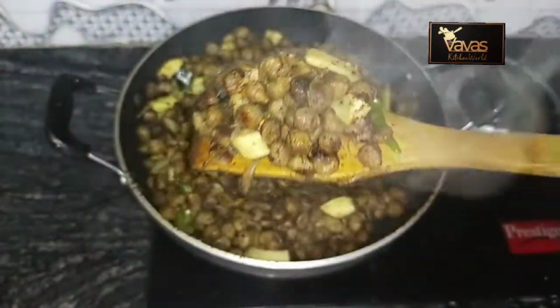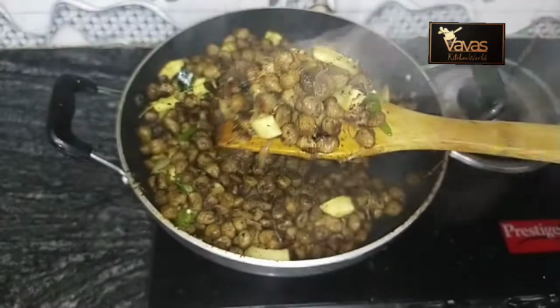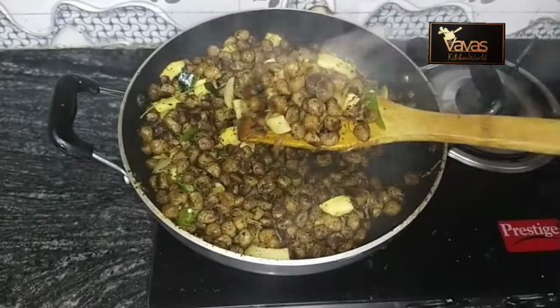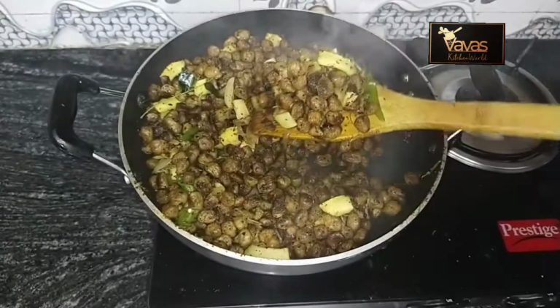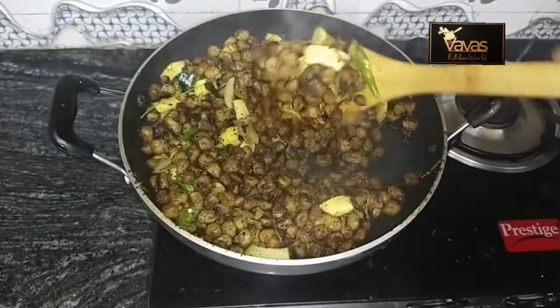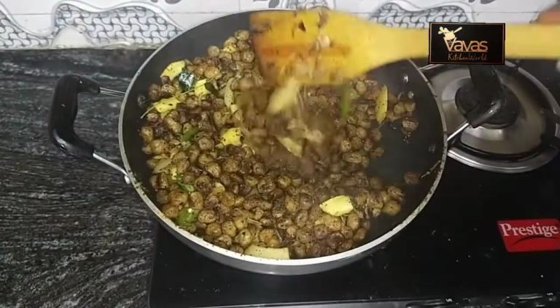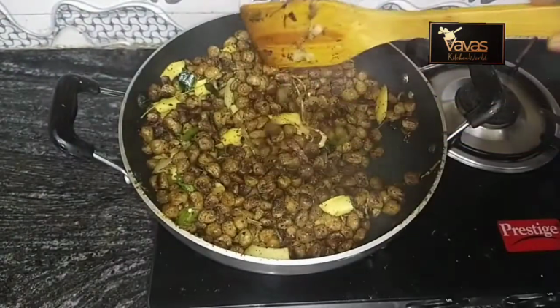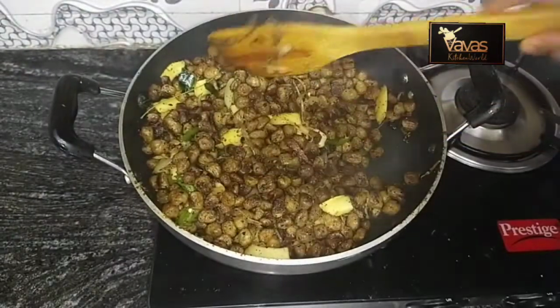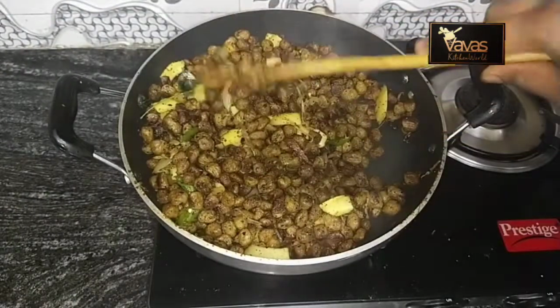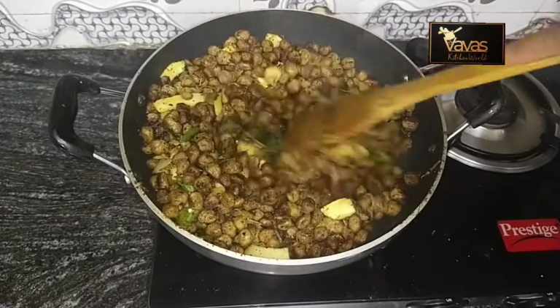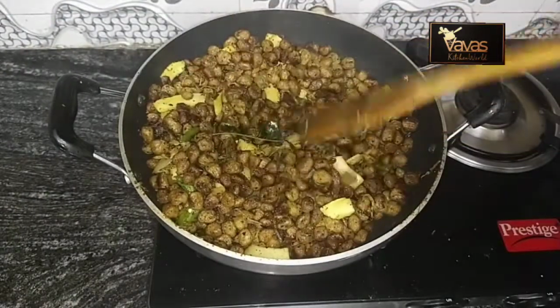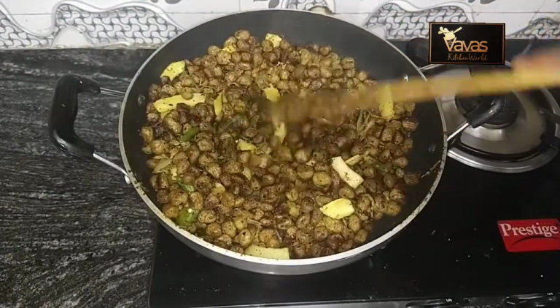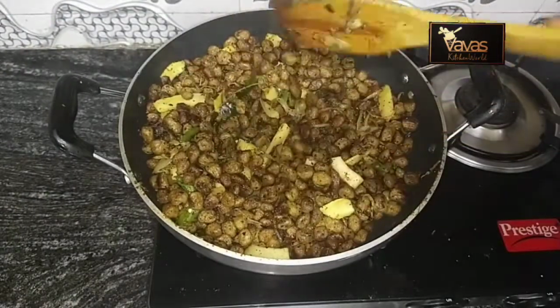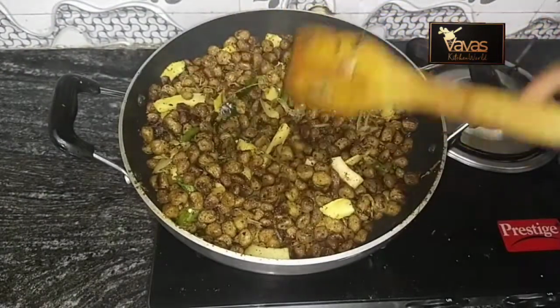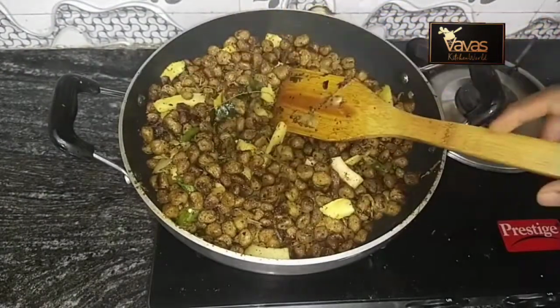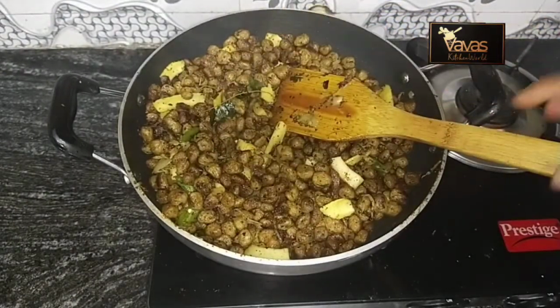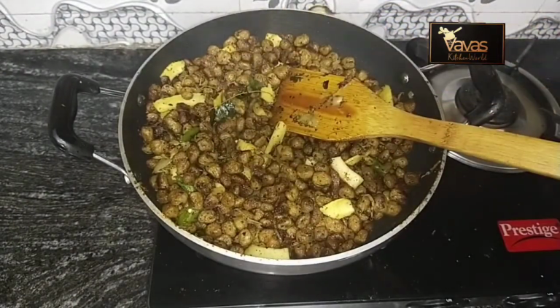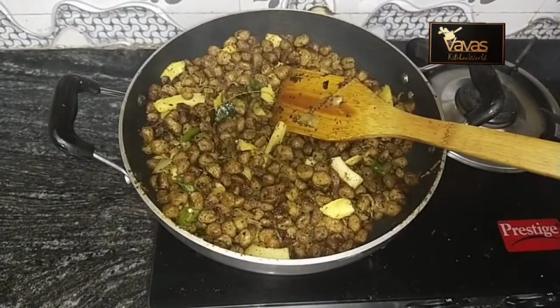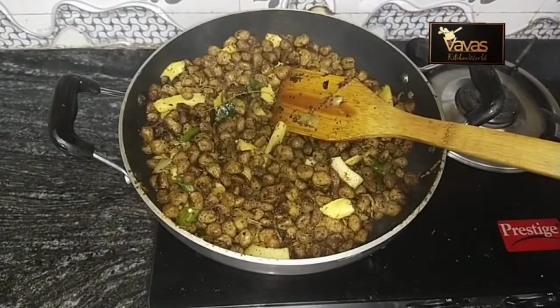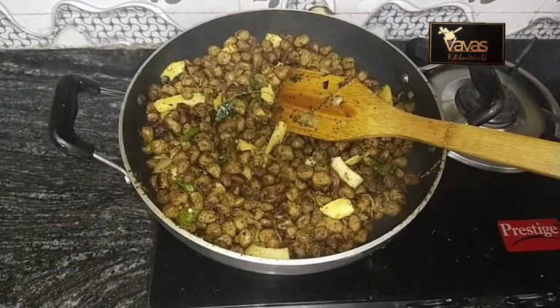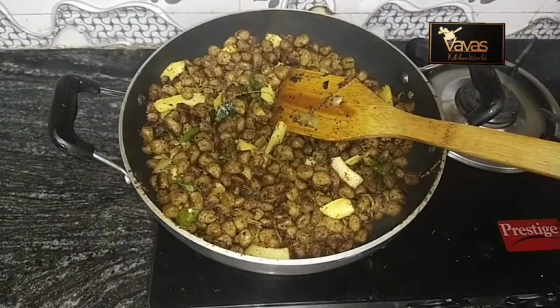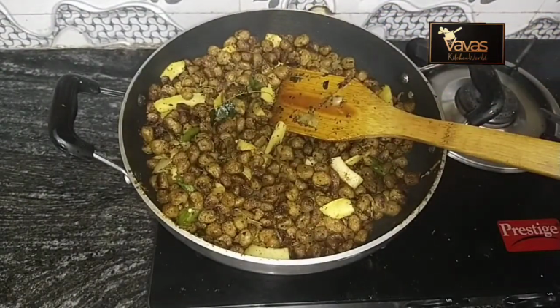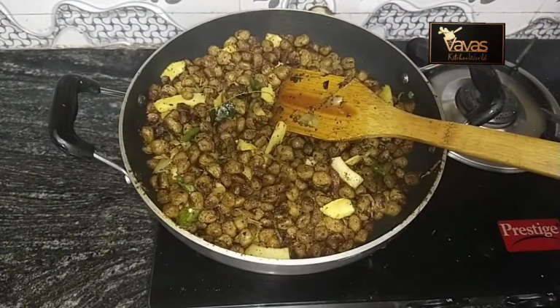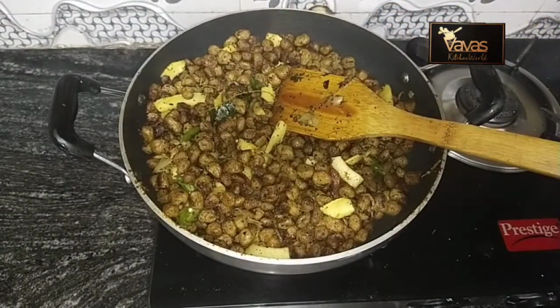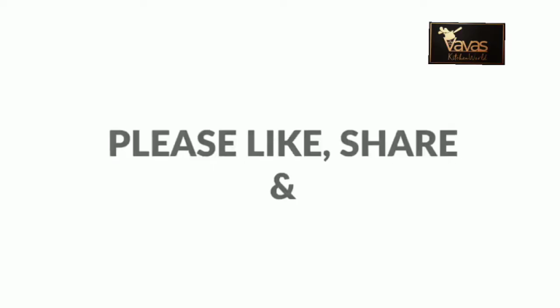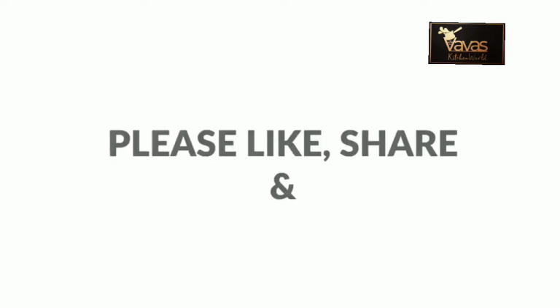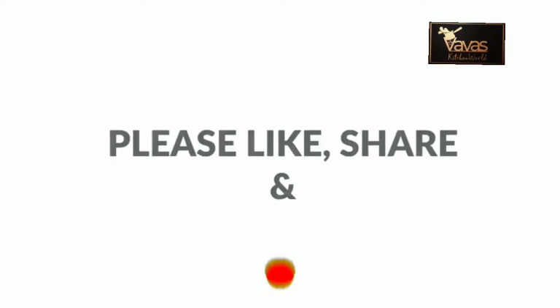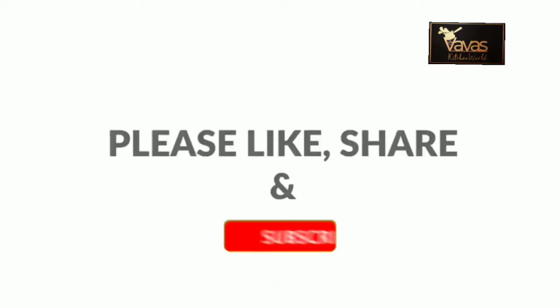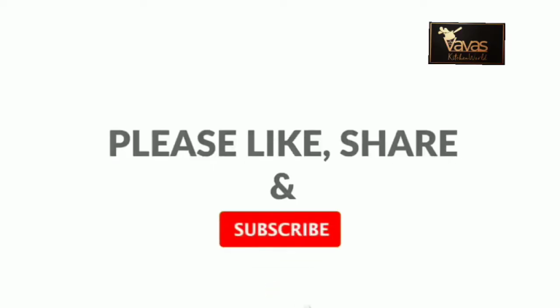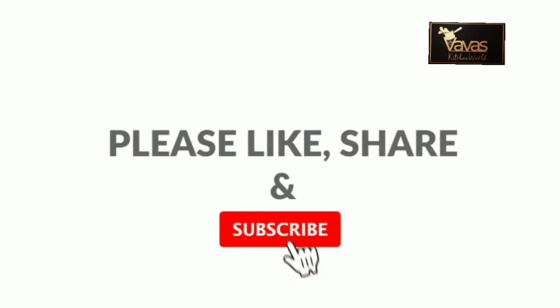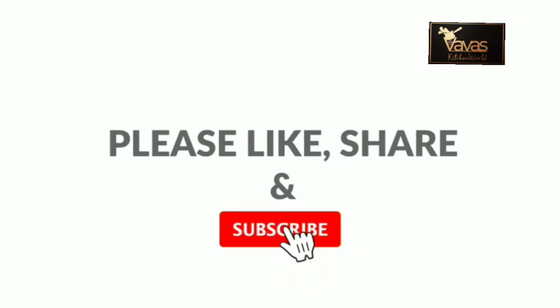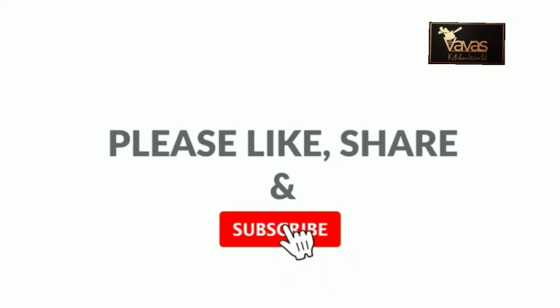Please try to subscribe to our channel. Thank you.